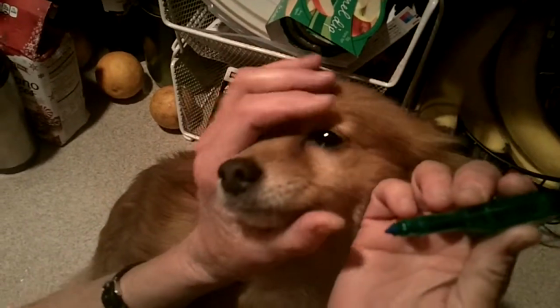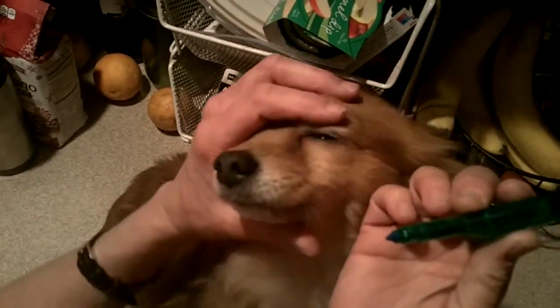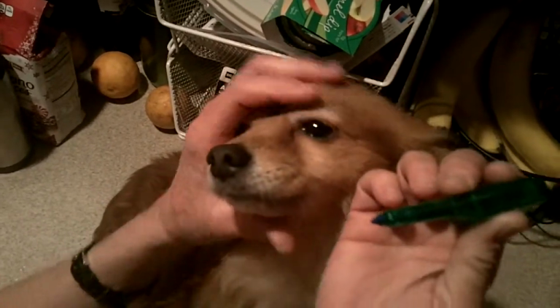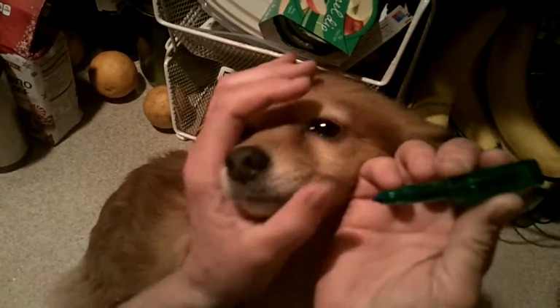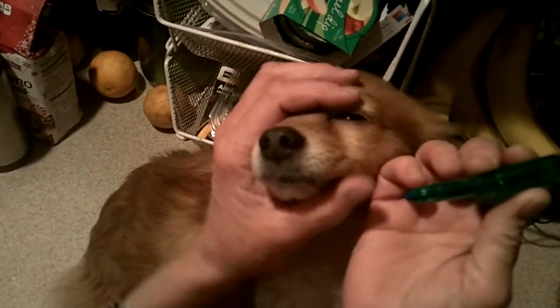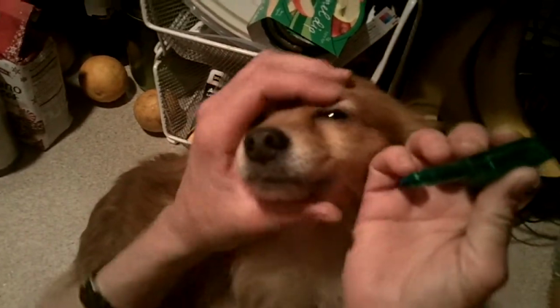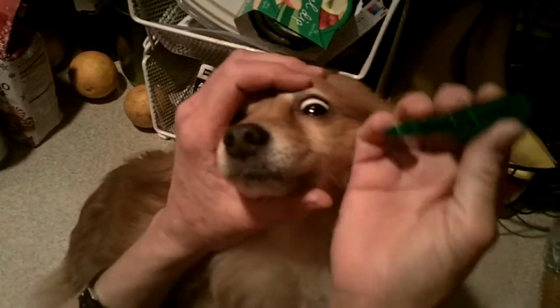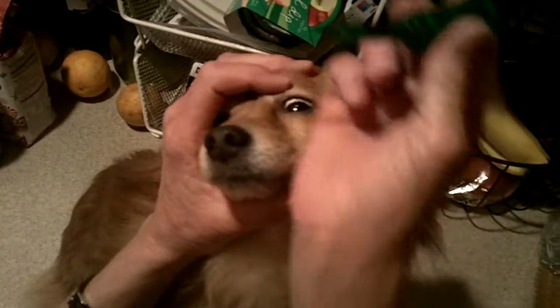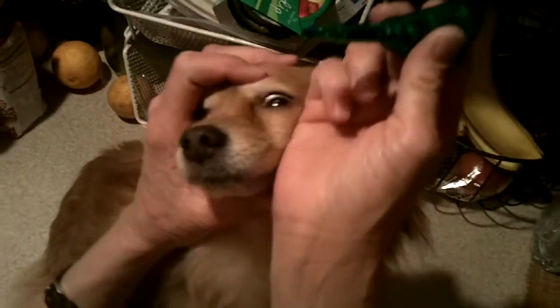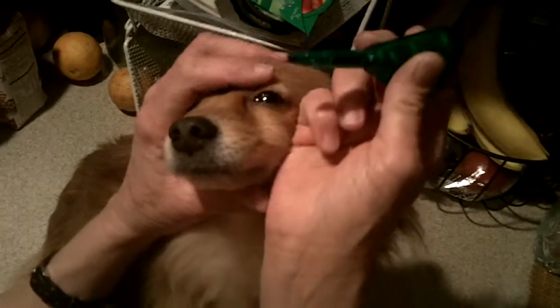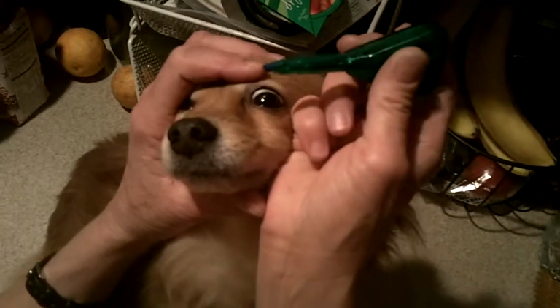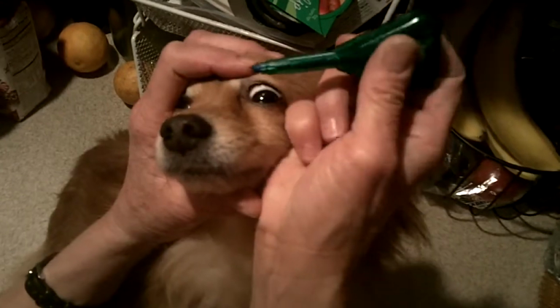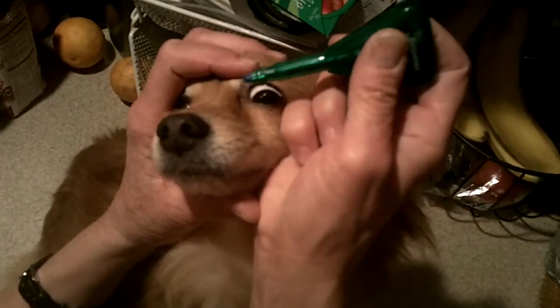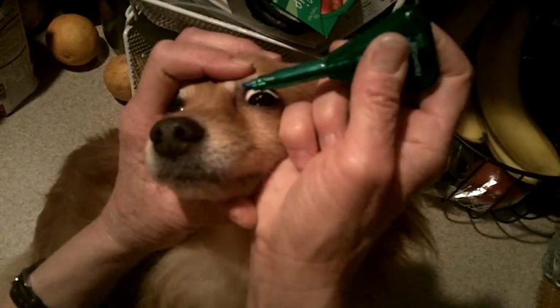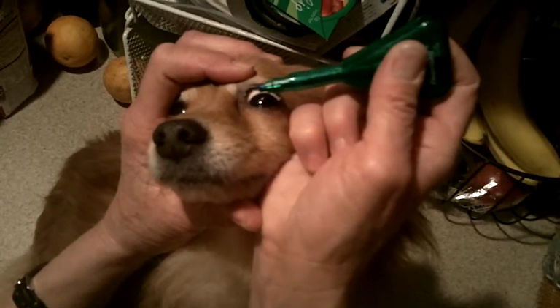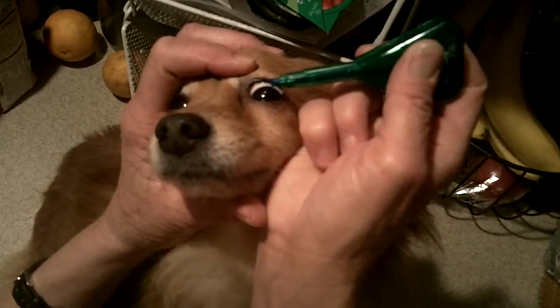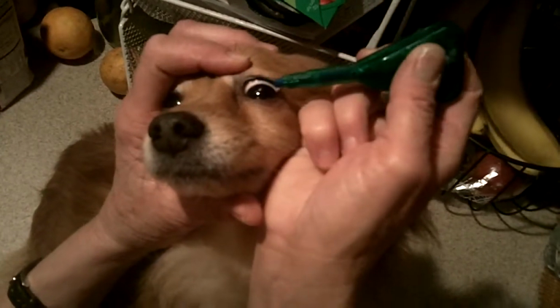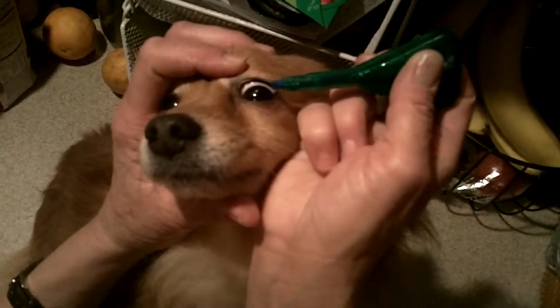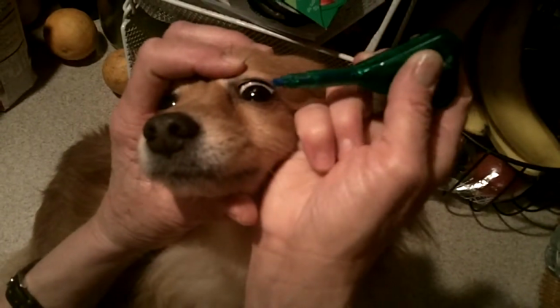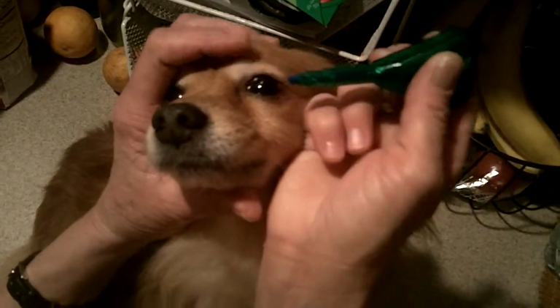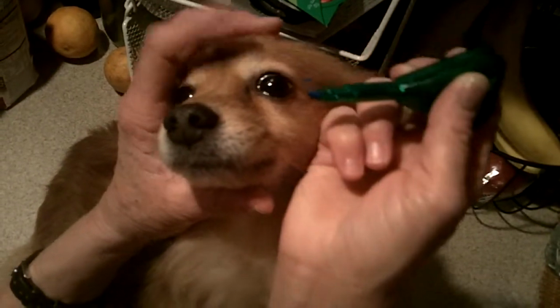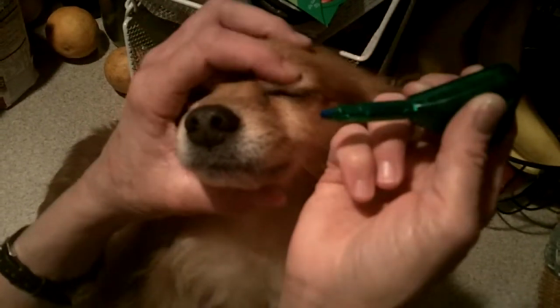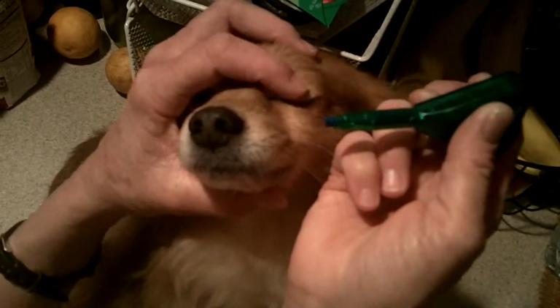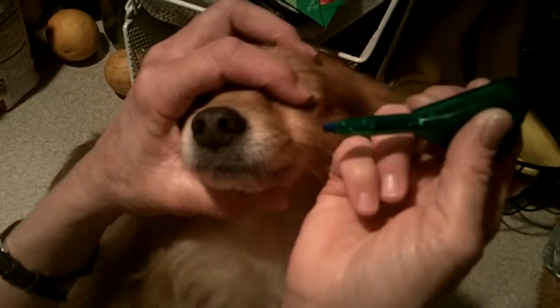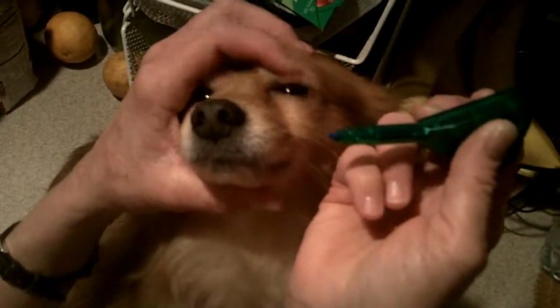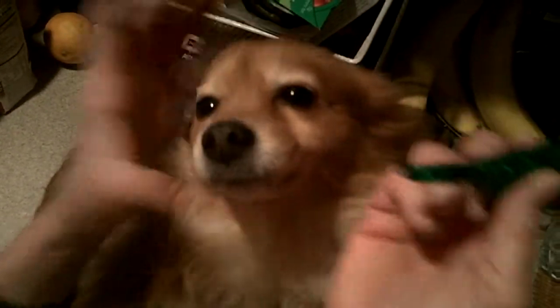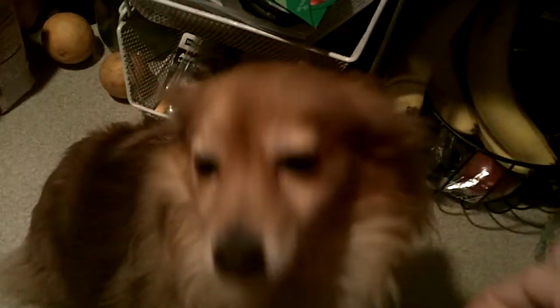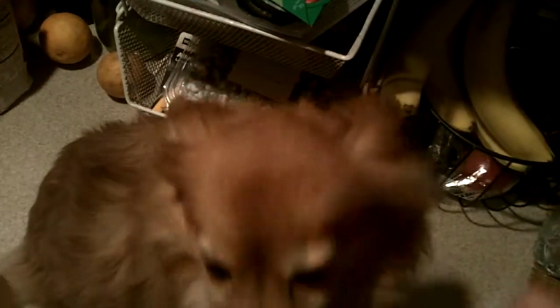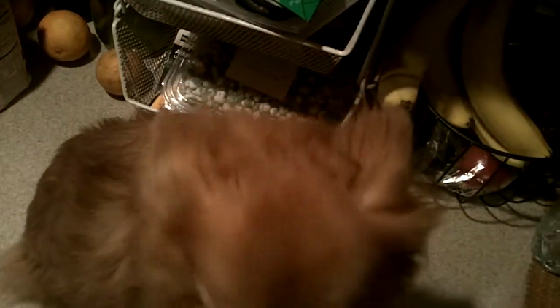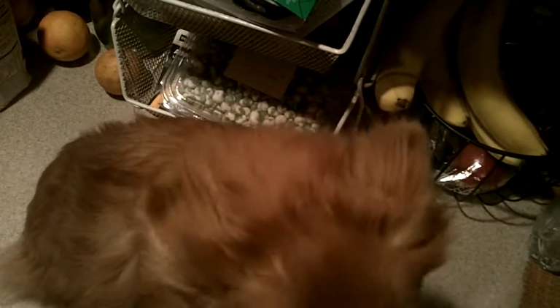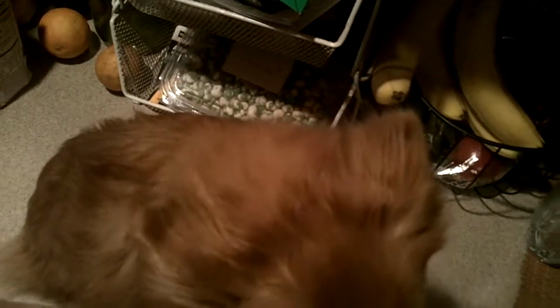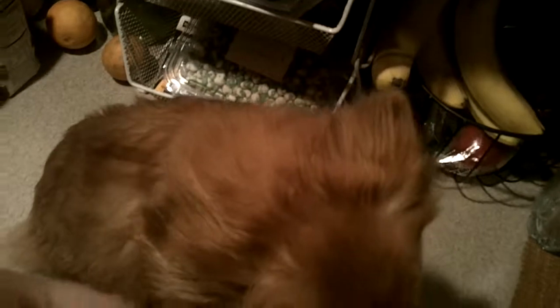It's as simple as that. Open the dog's eye up, take it, rub it across there, let the dog blink and voila, you're done.